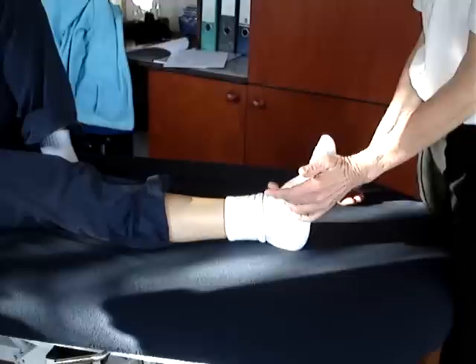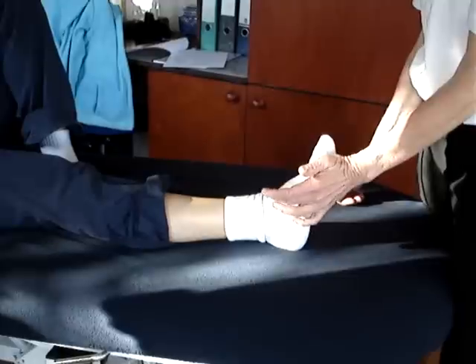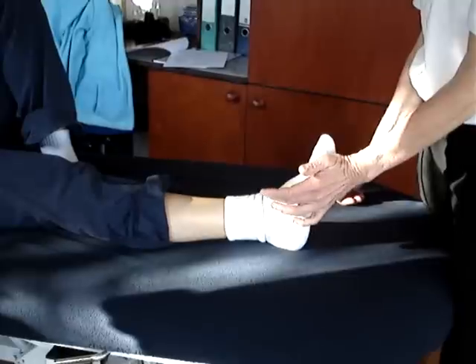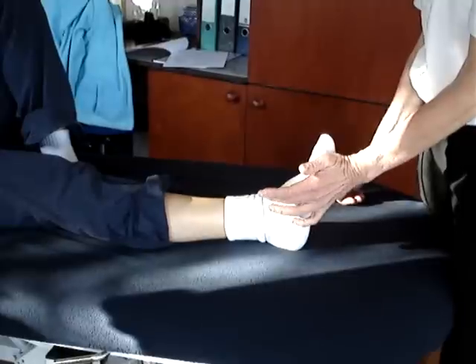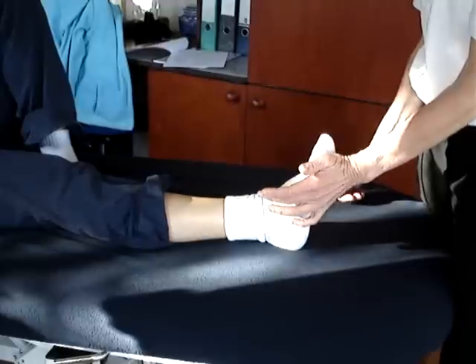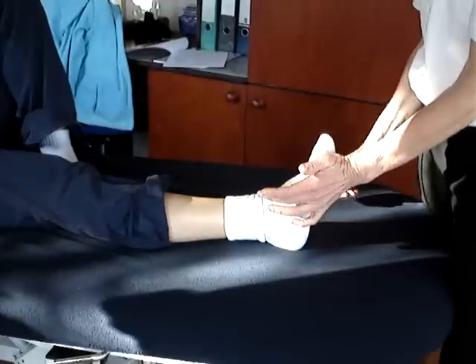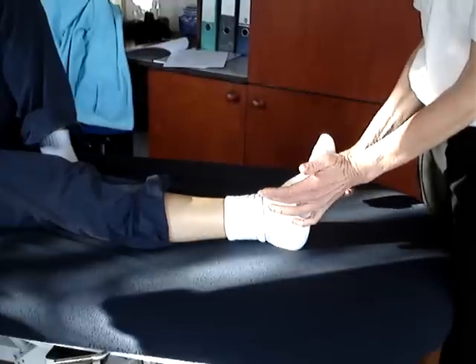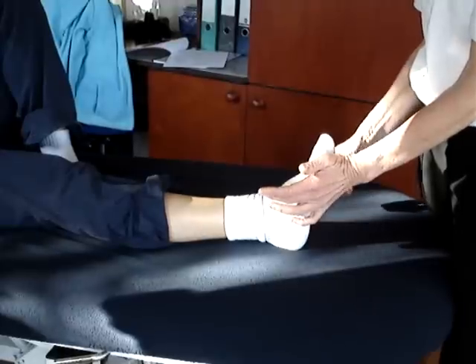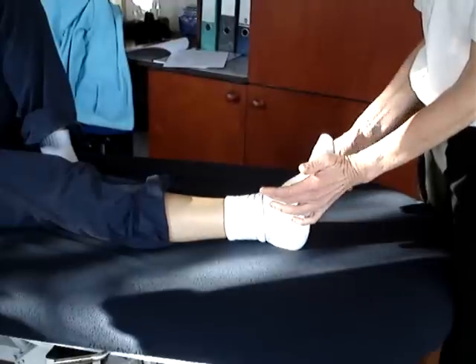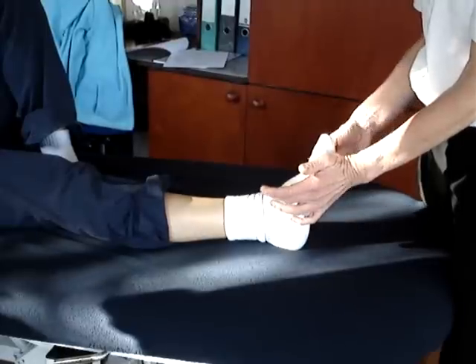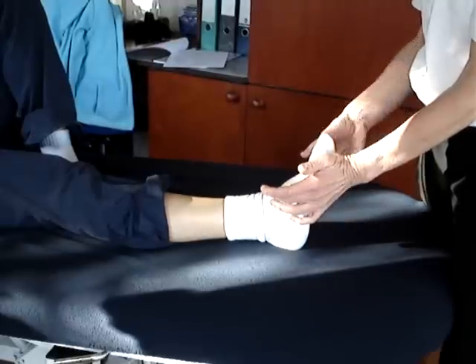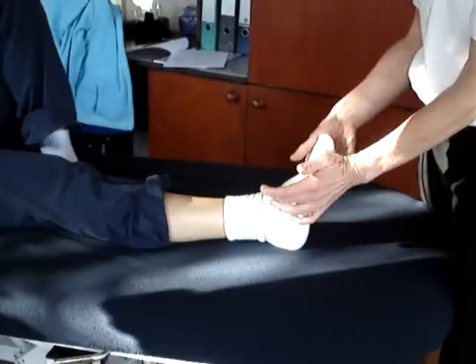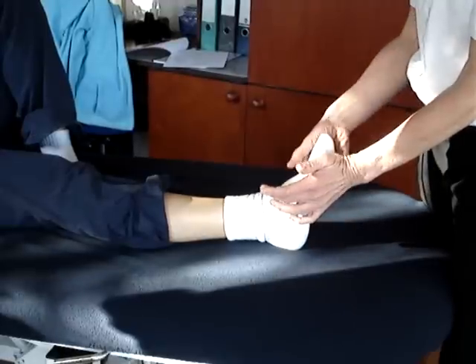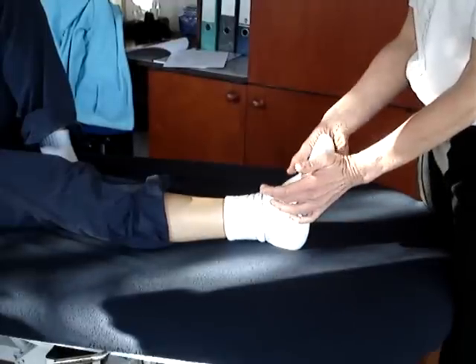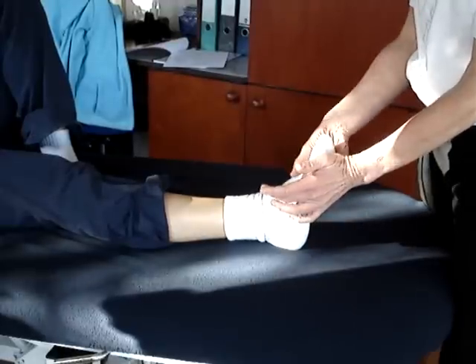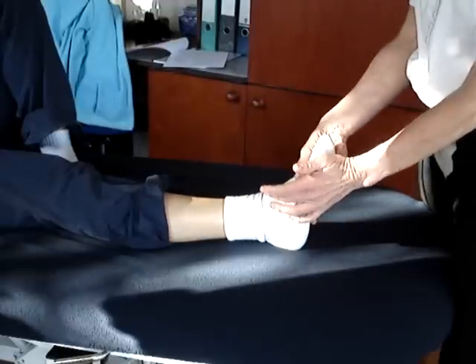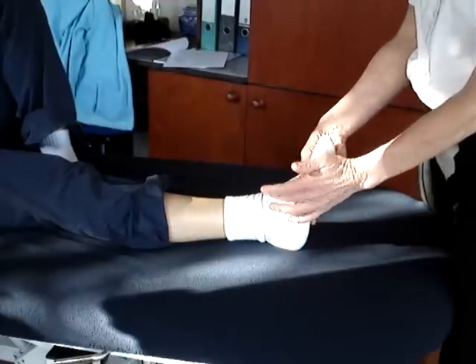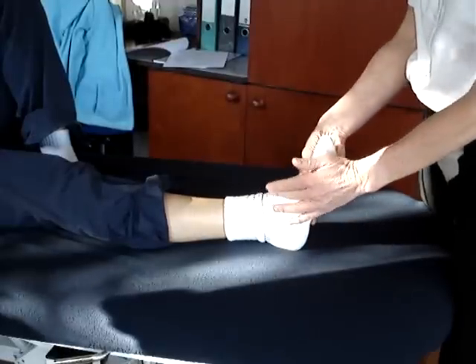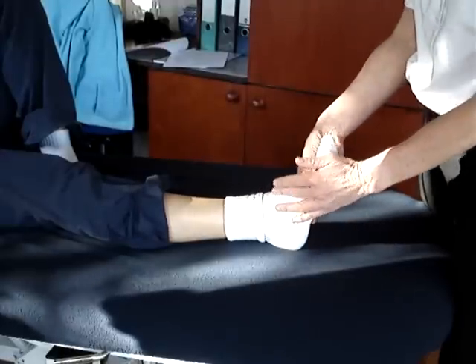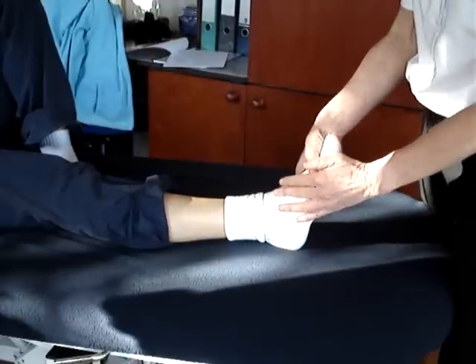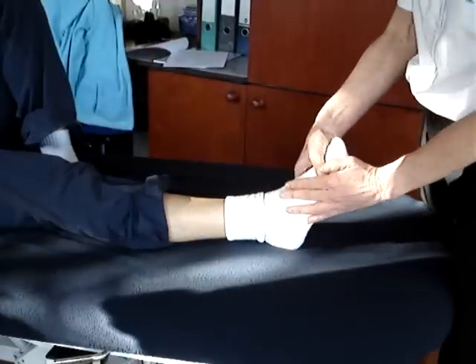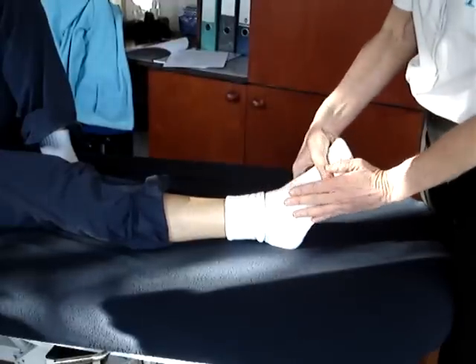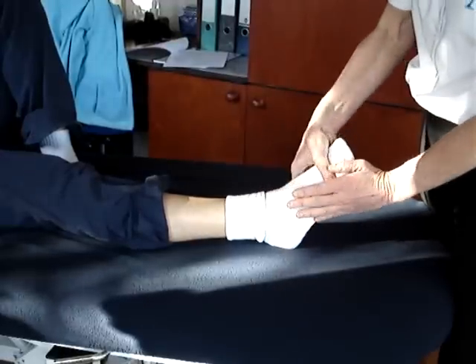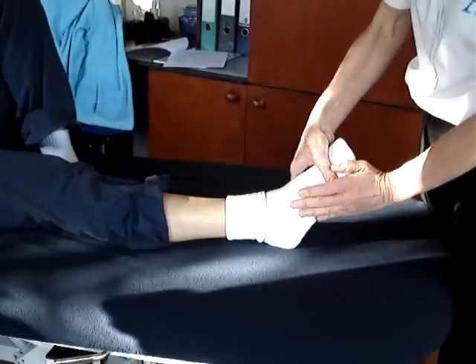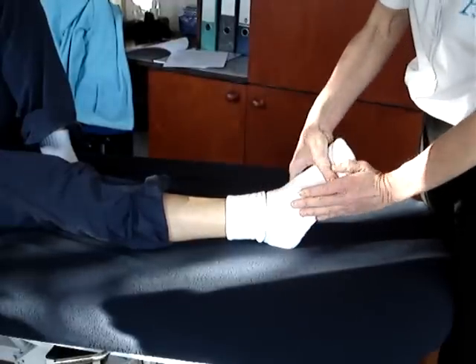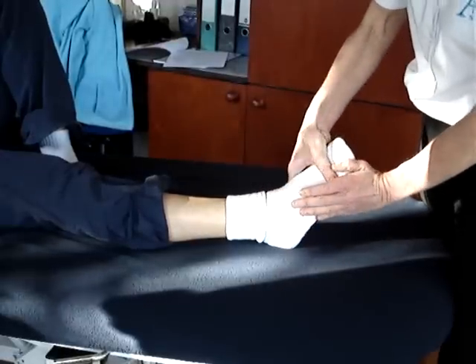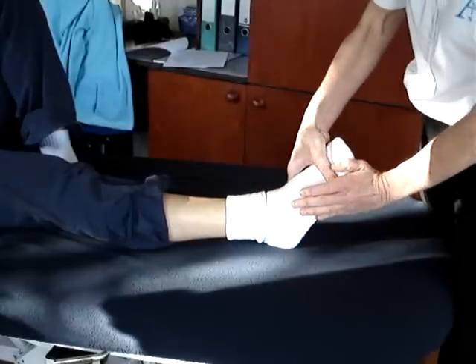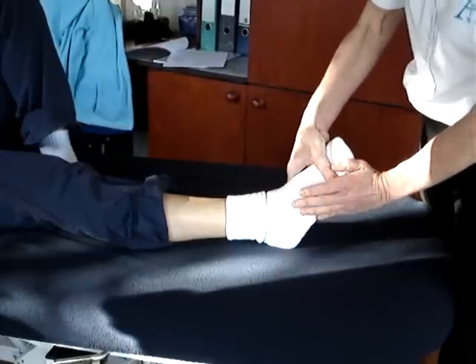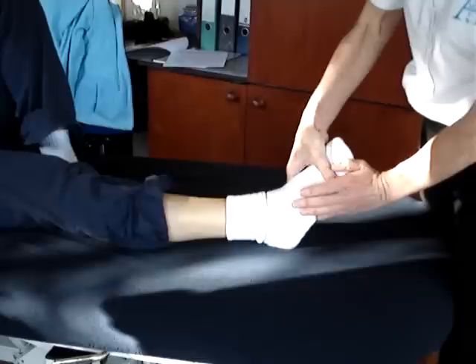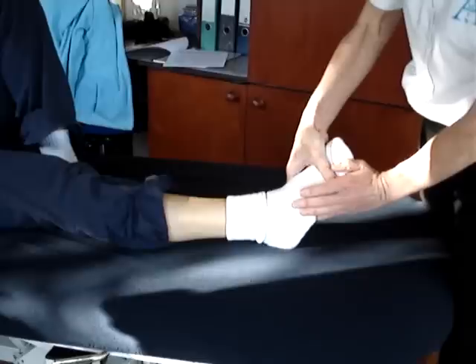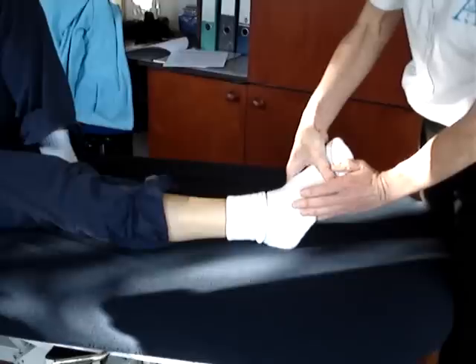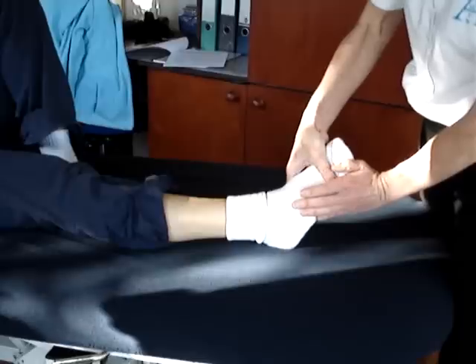The tibialis posterior plantar flexes and inverts — in other words, it does that action there.